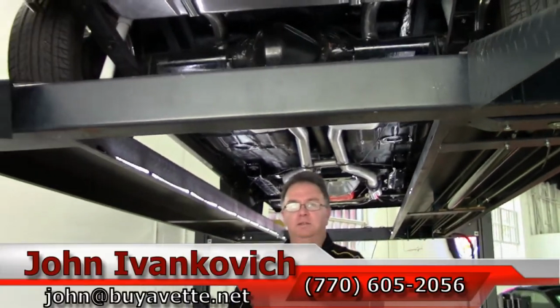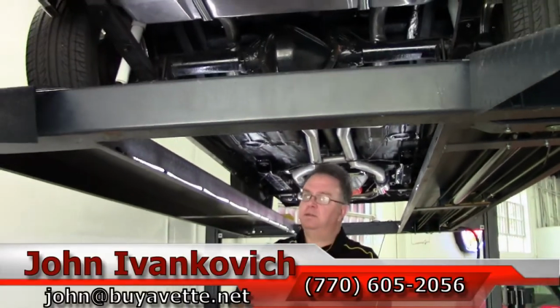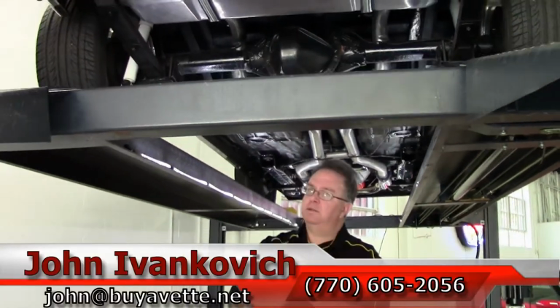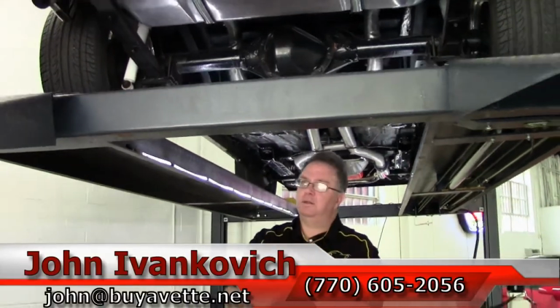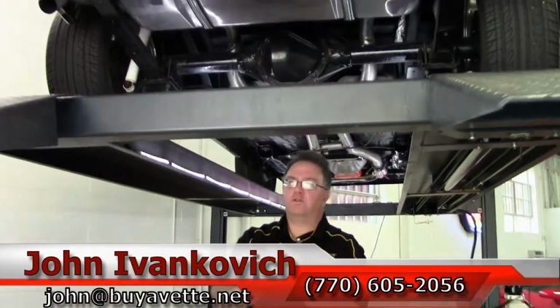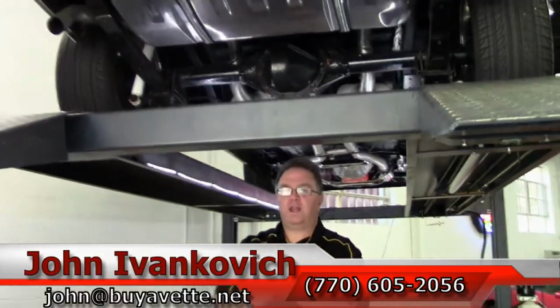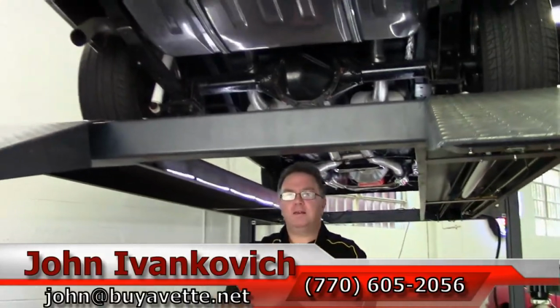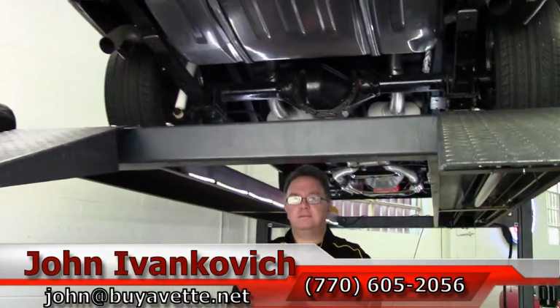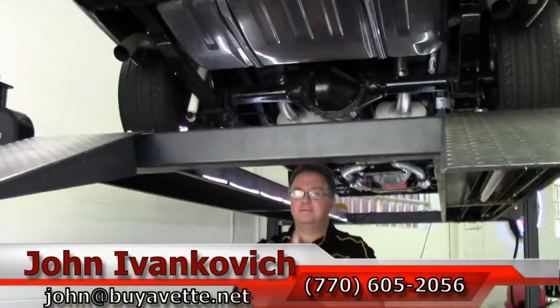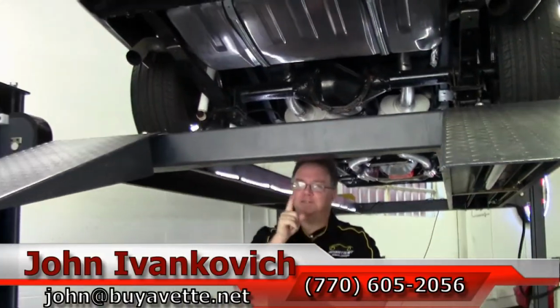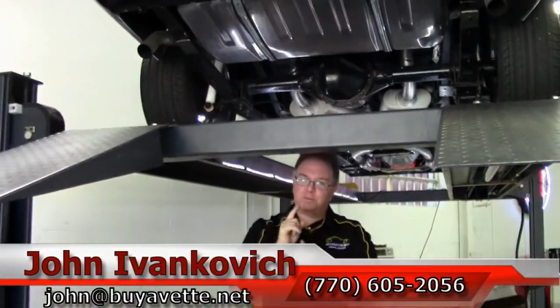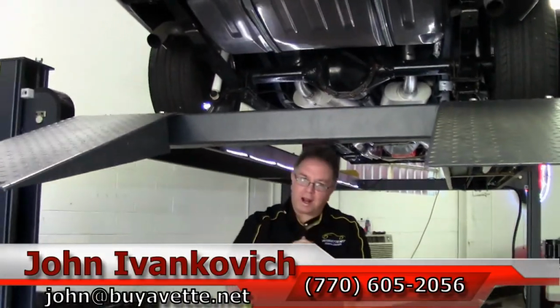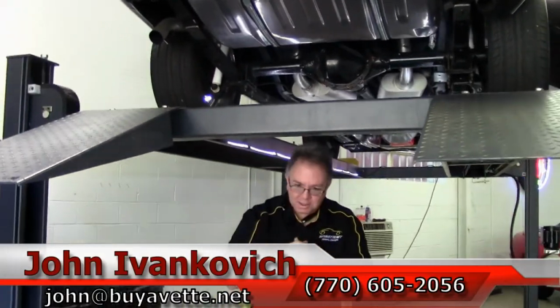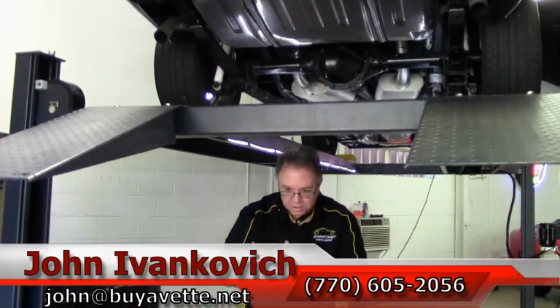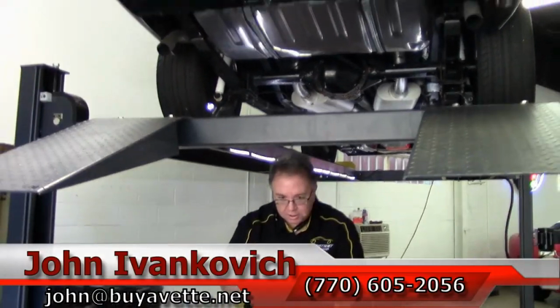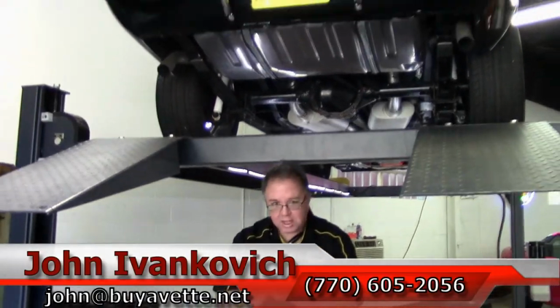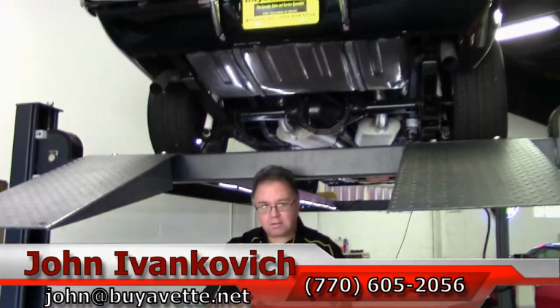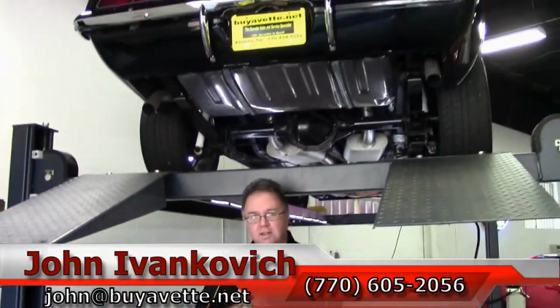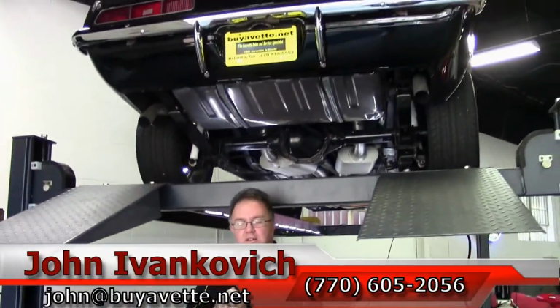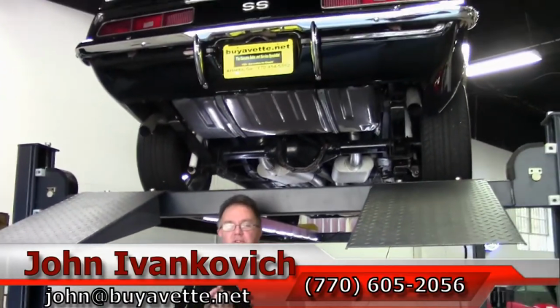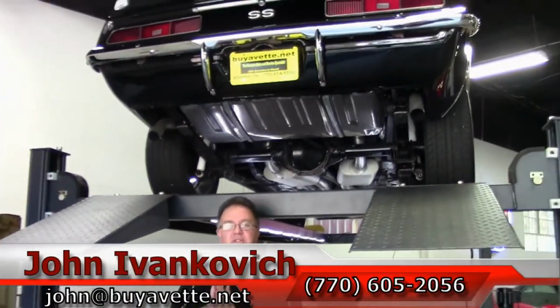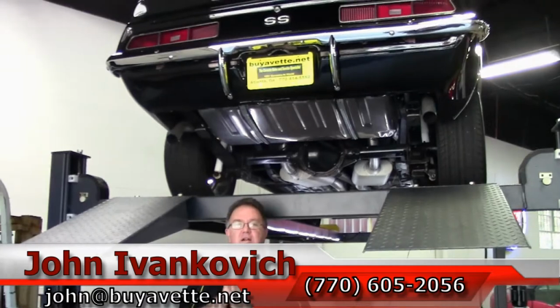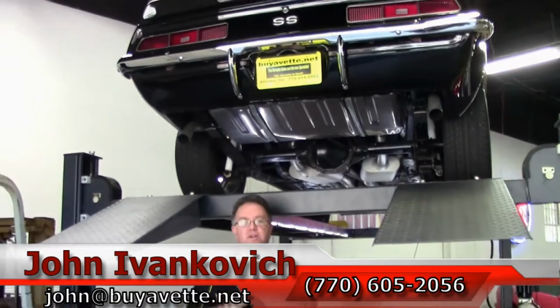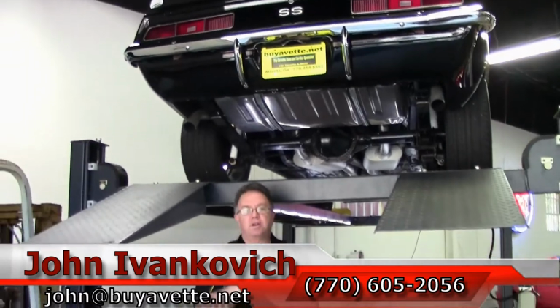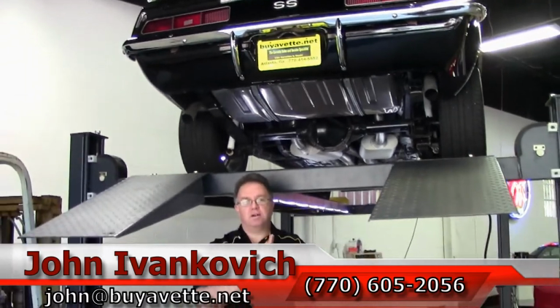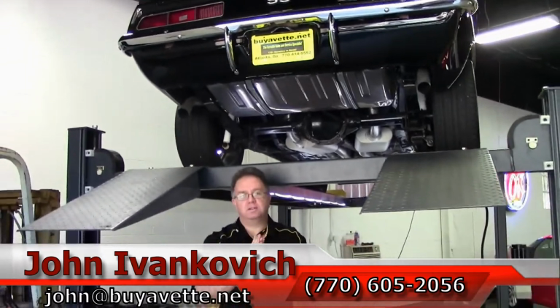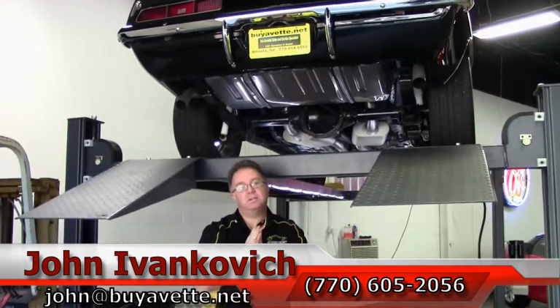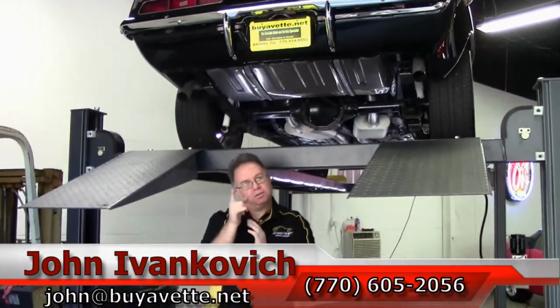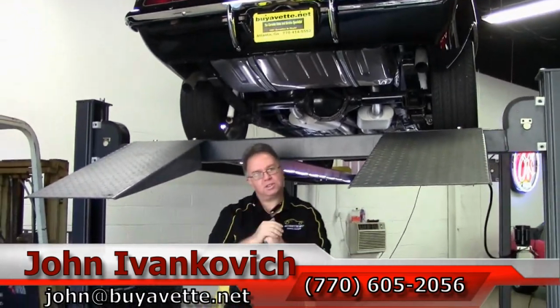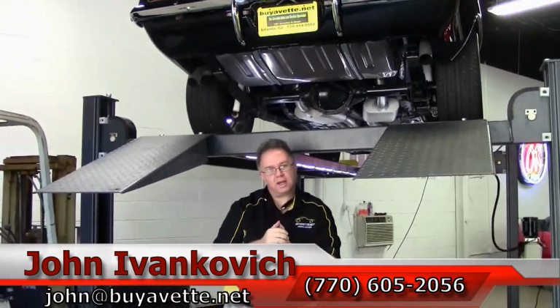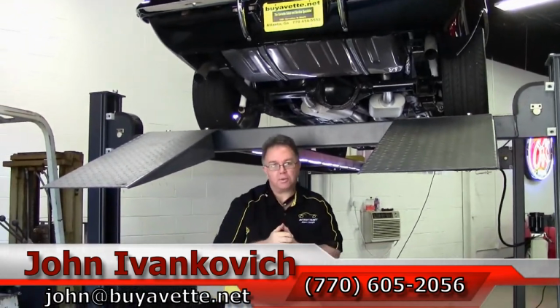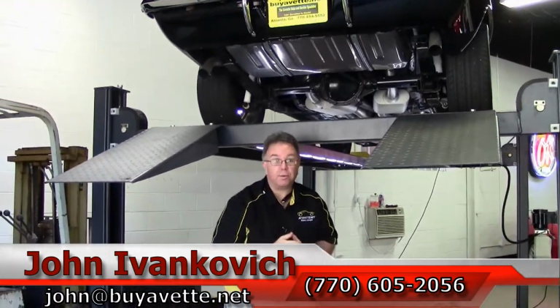Don't forget to subscribe to the YouTube channel so you can see all of our new cars. We'll see you out on the road.